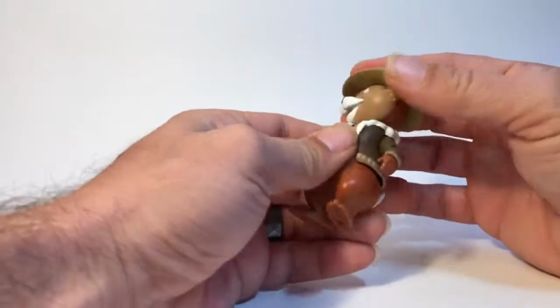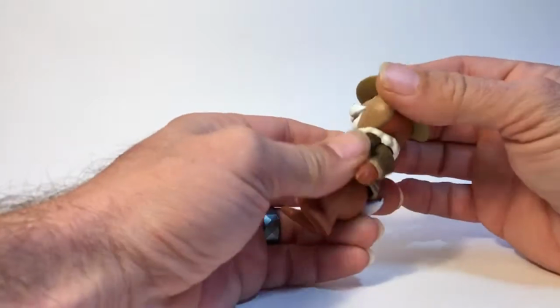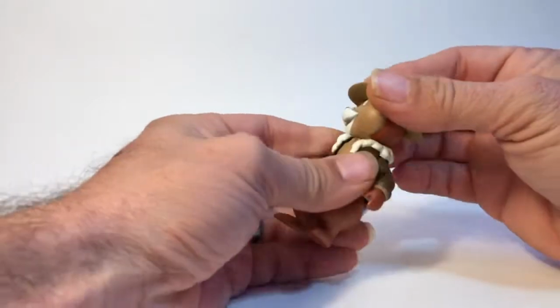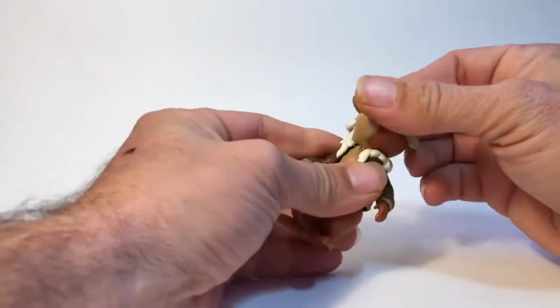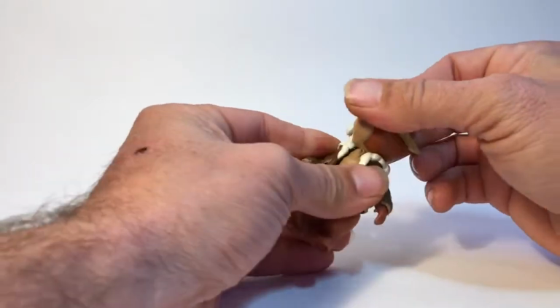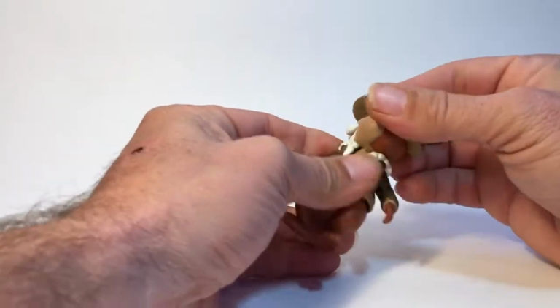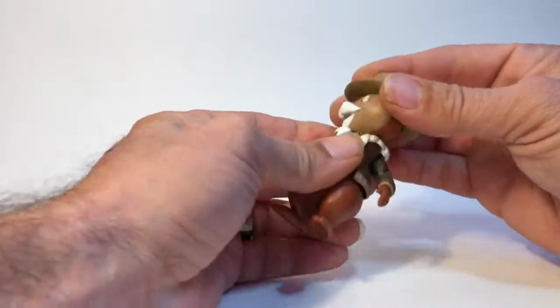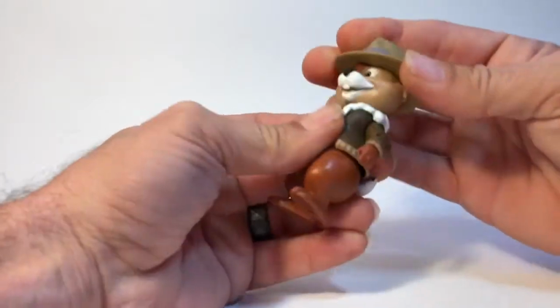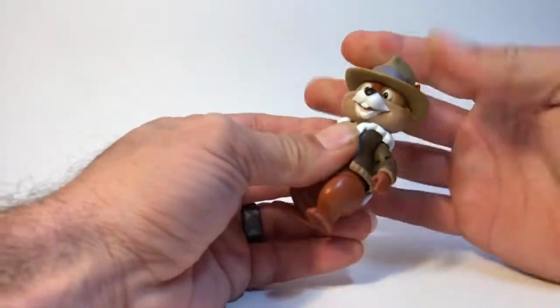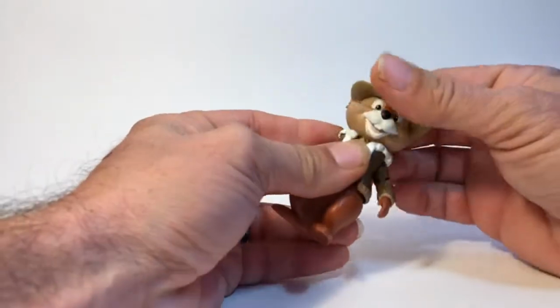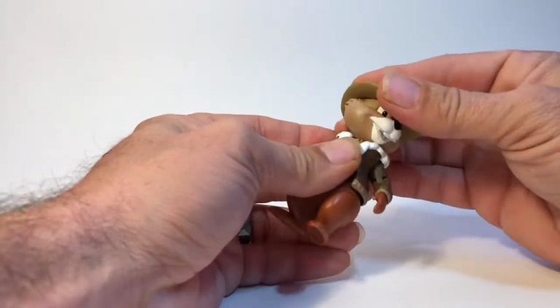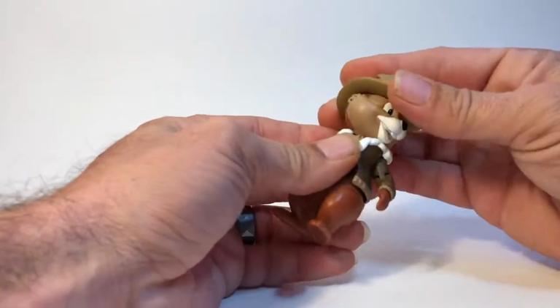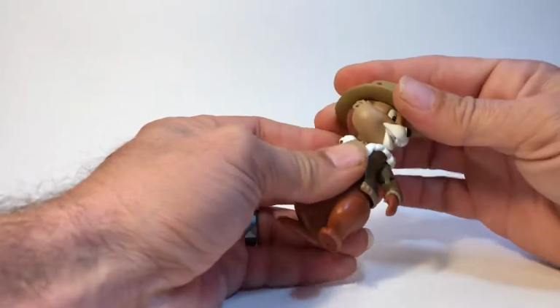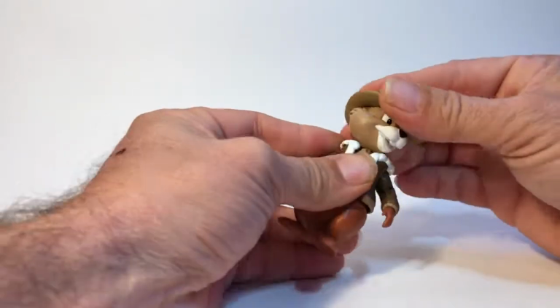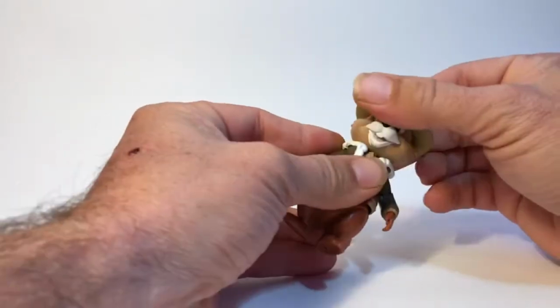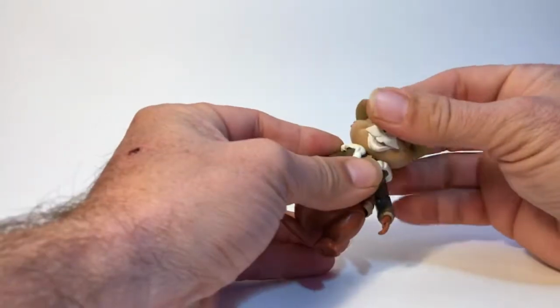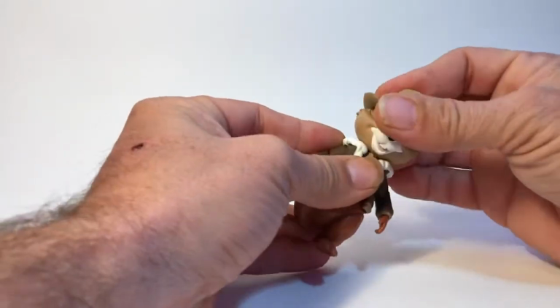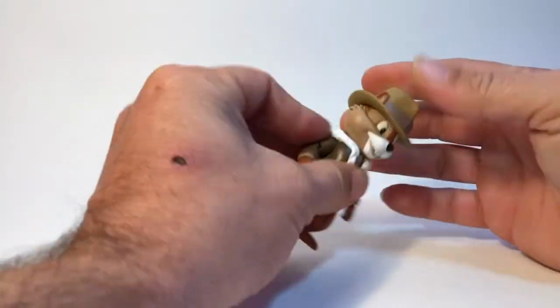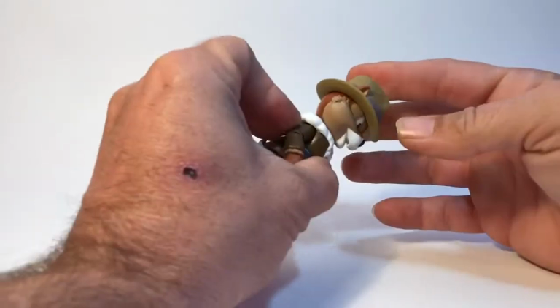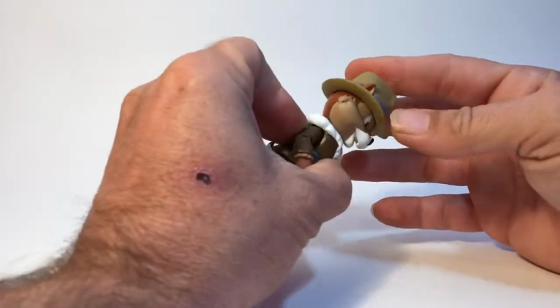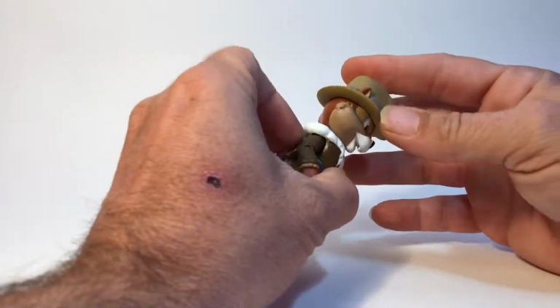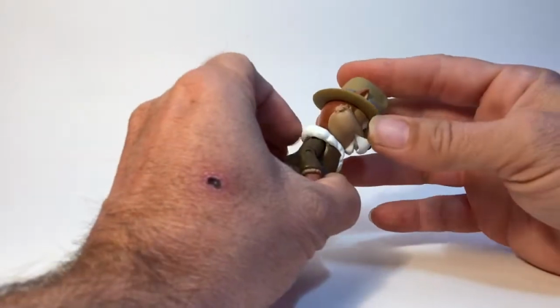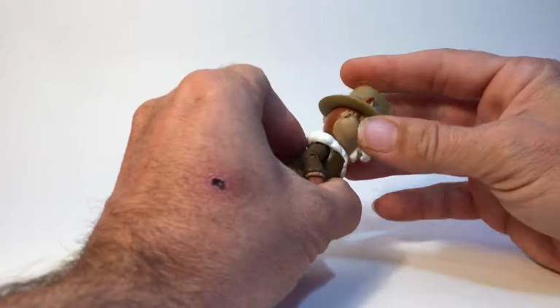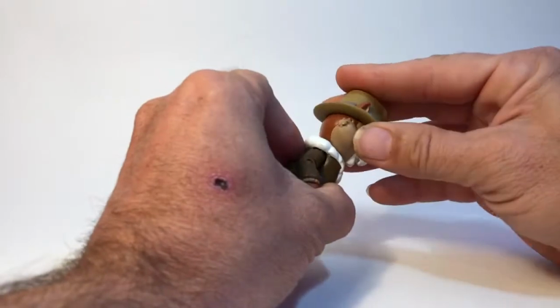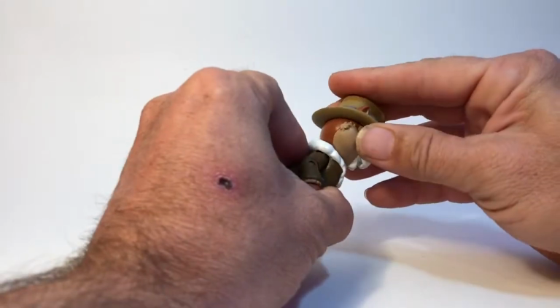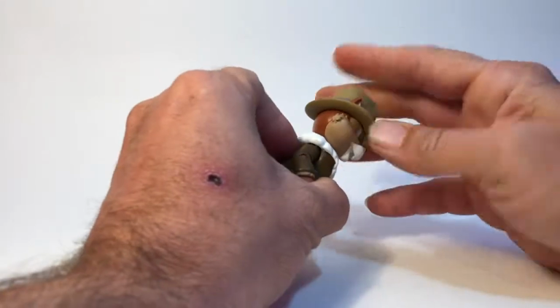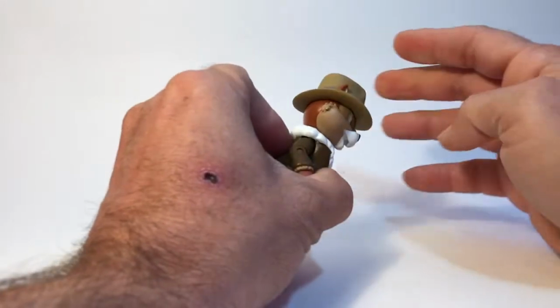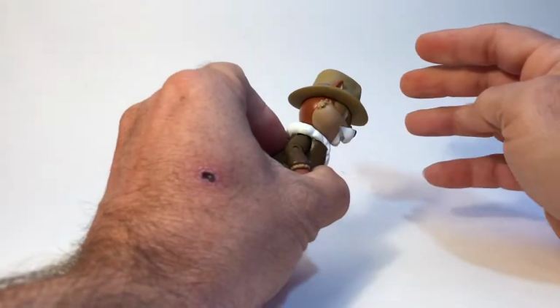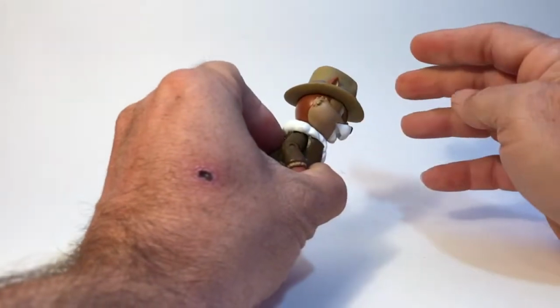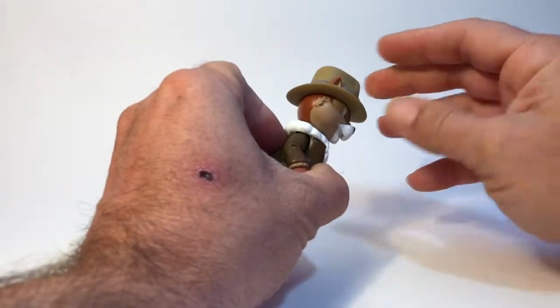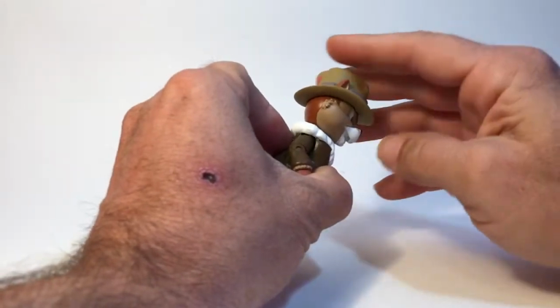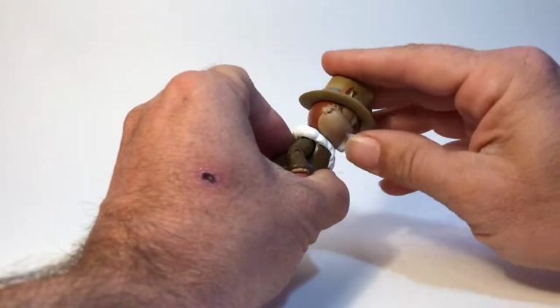For articulation, he can turn his head from left to right. He can look down just a hair, and he can look up just a hair.